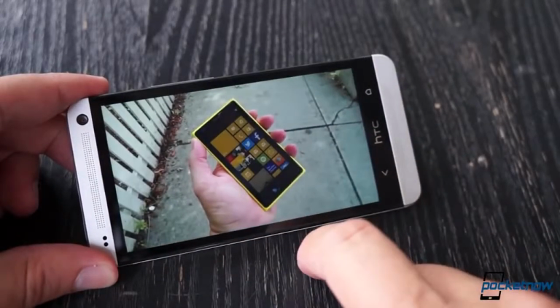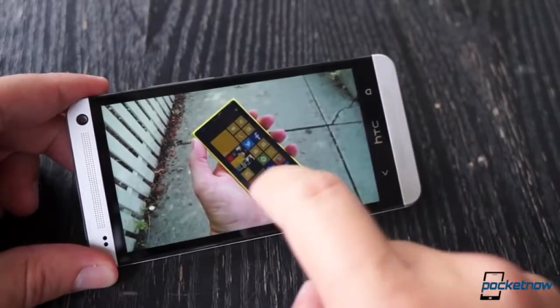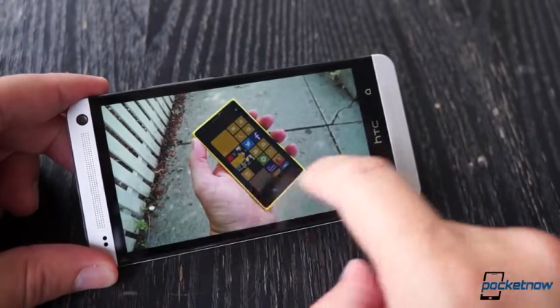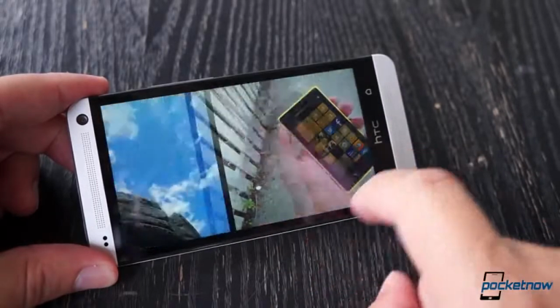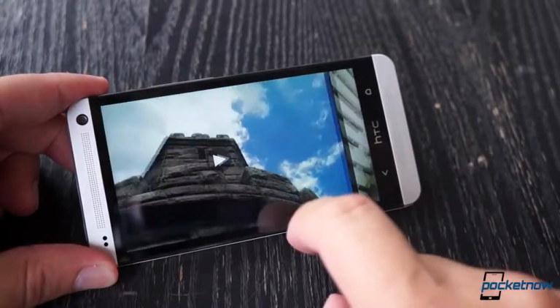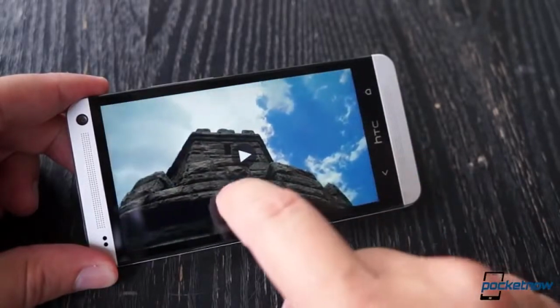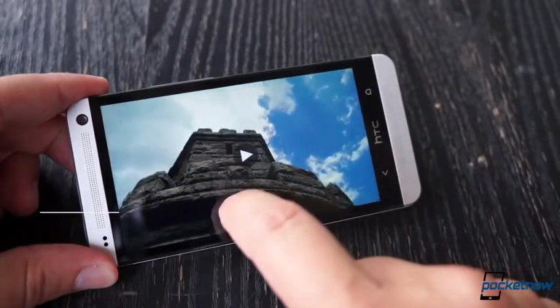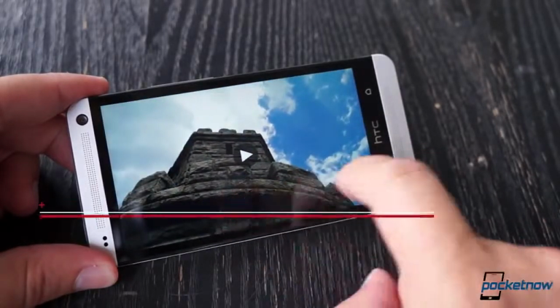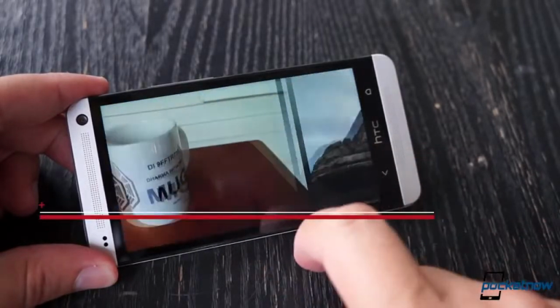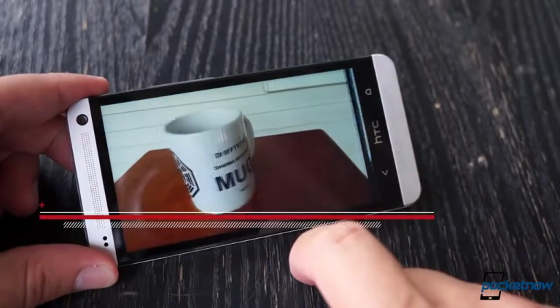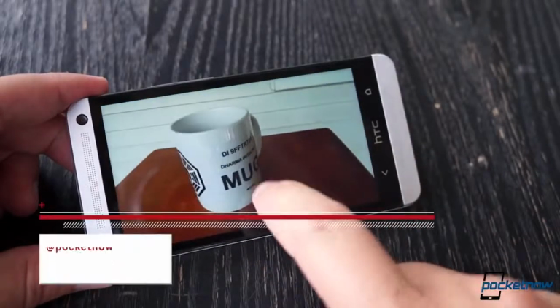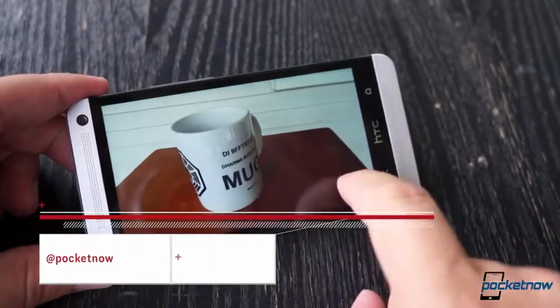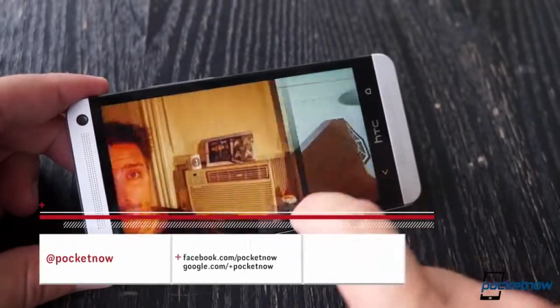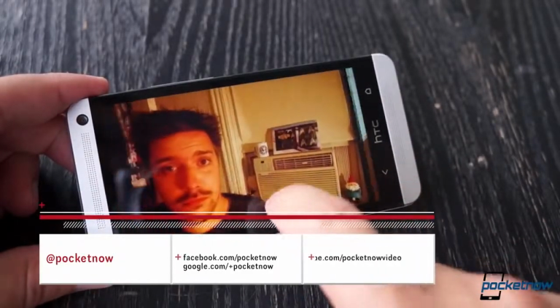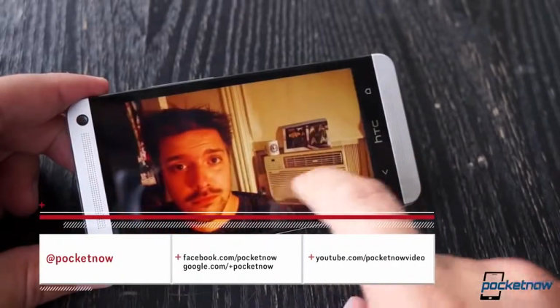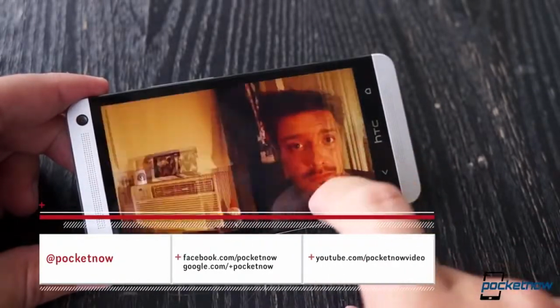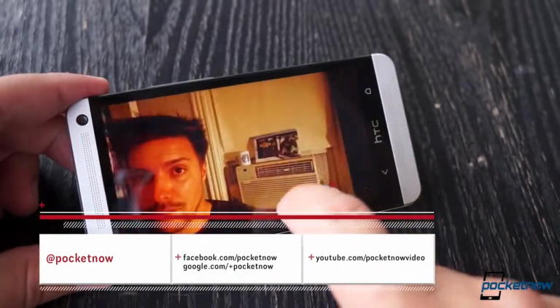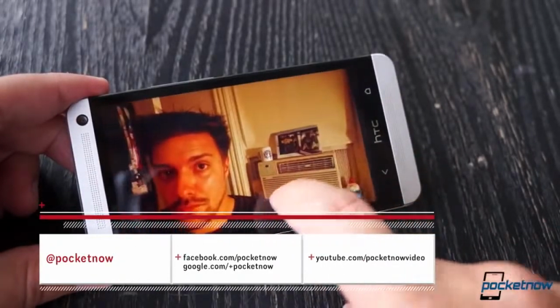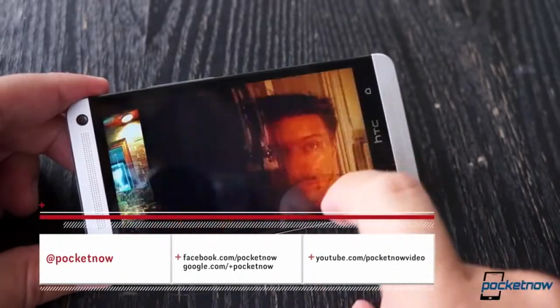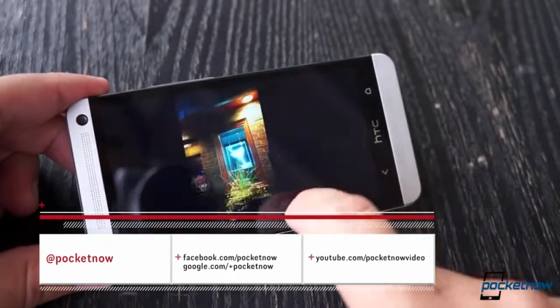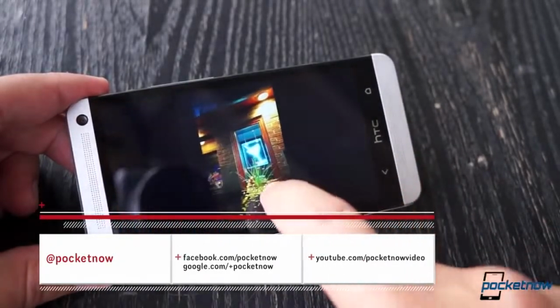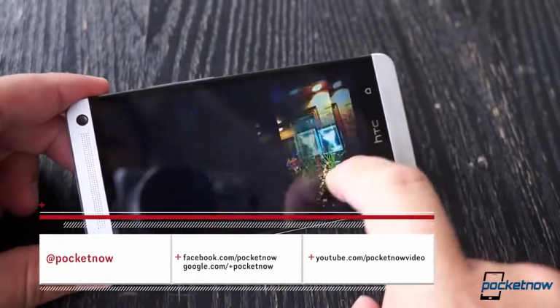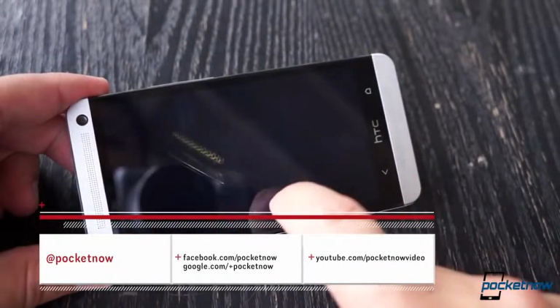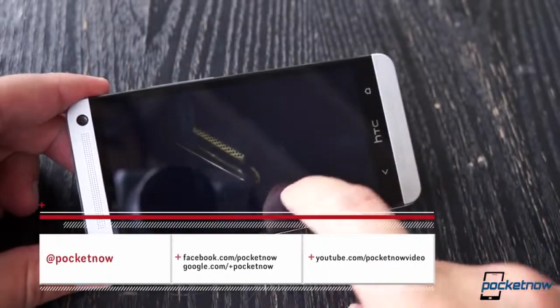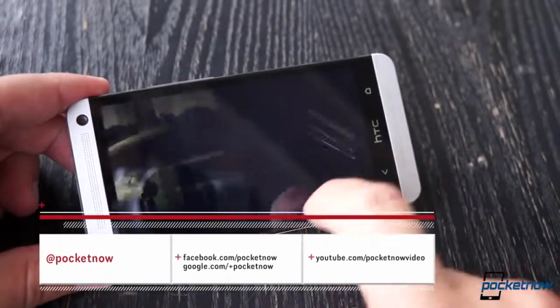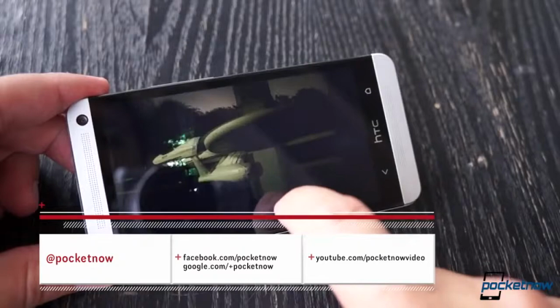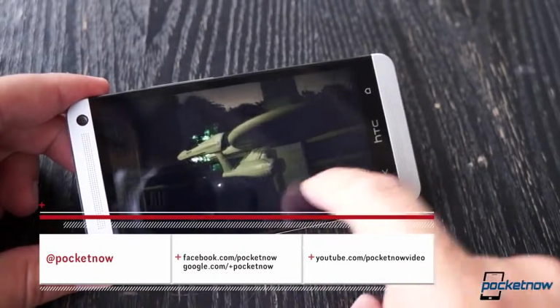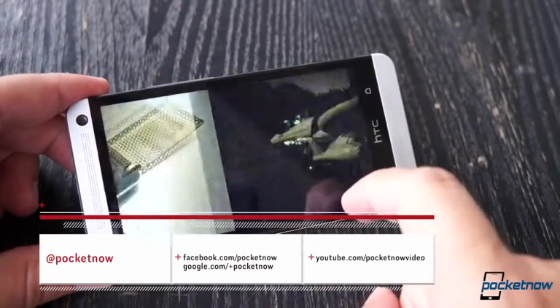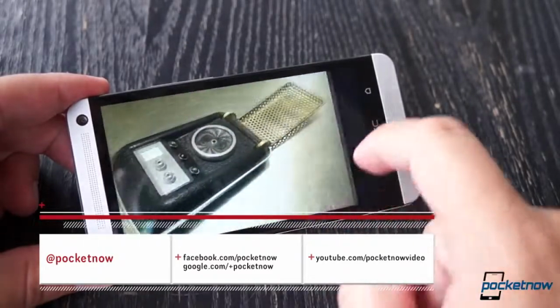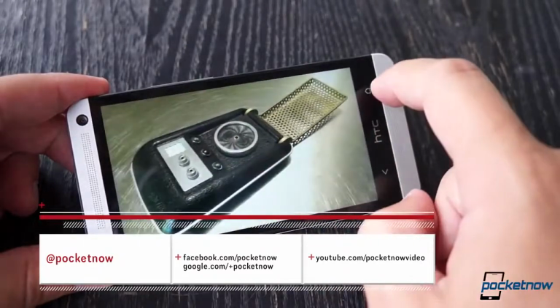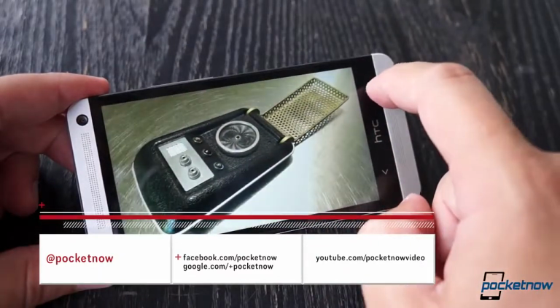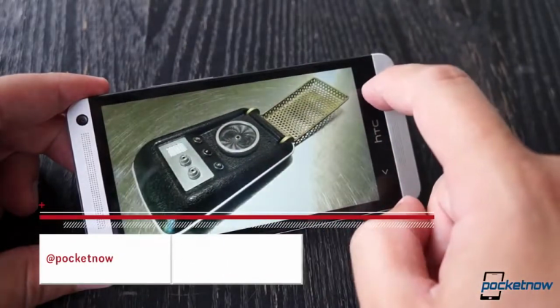Let's jump into our comparison, and on the way, you should follow Pocketnow on social media and subscribe here on YouTube so you don't miss future ones.